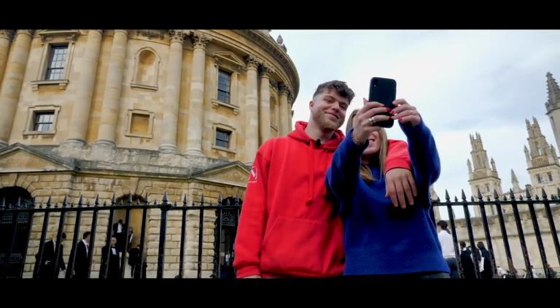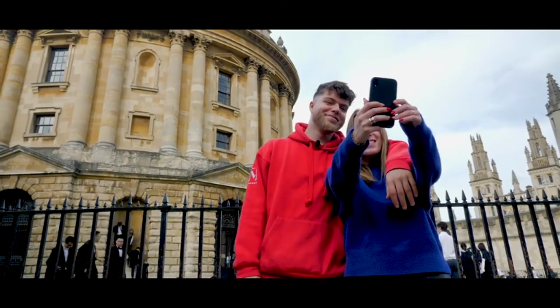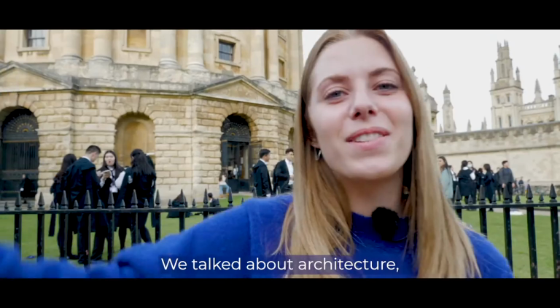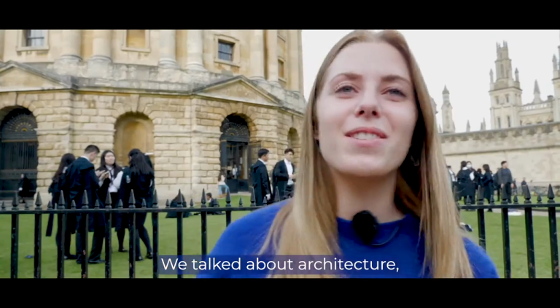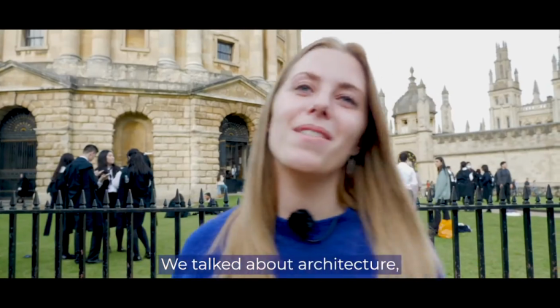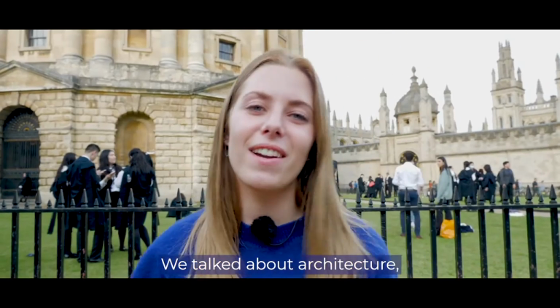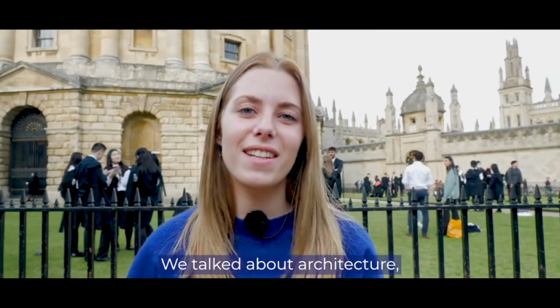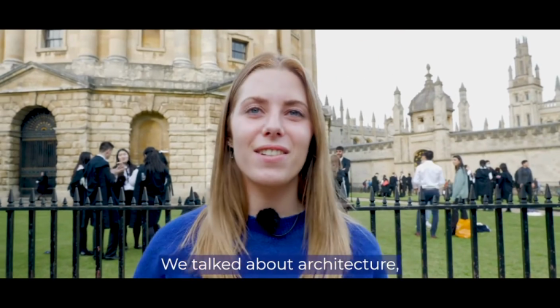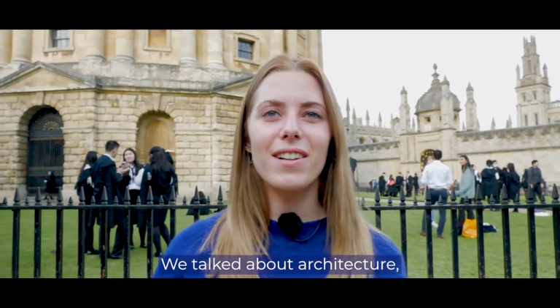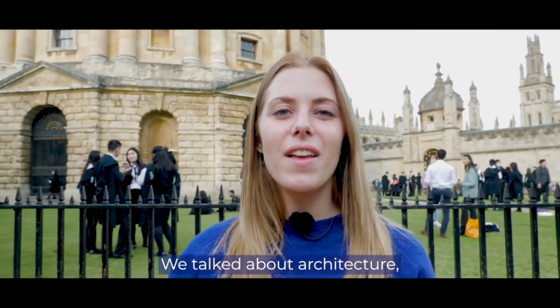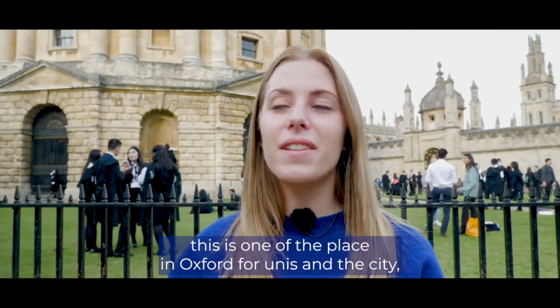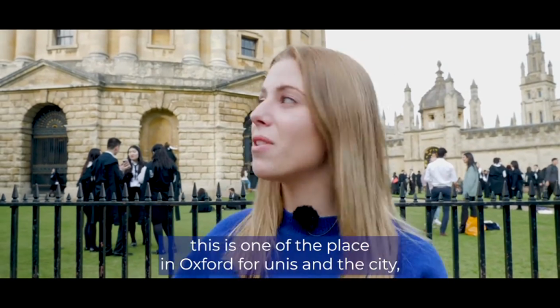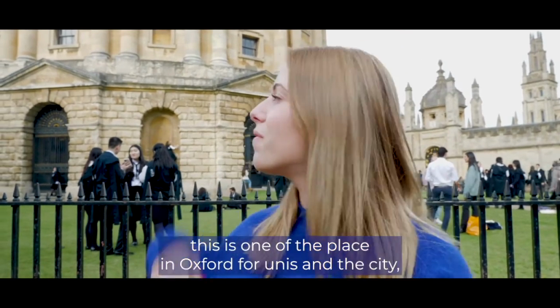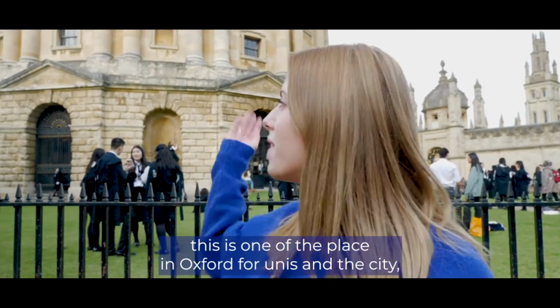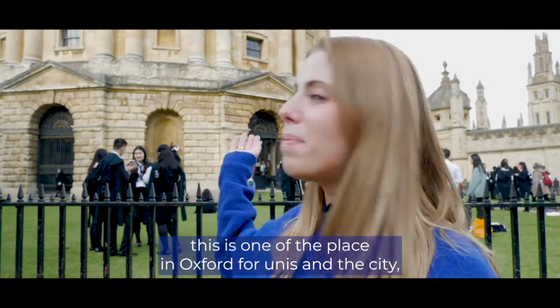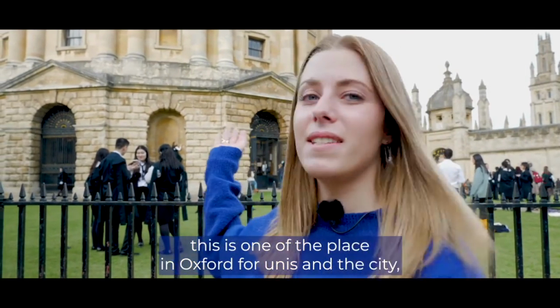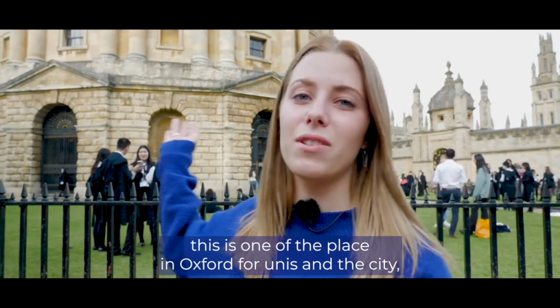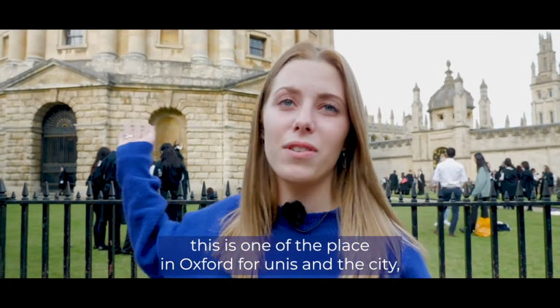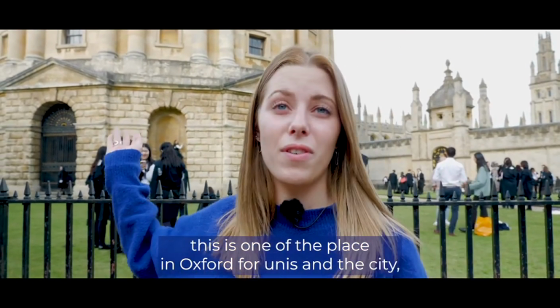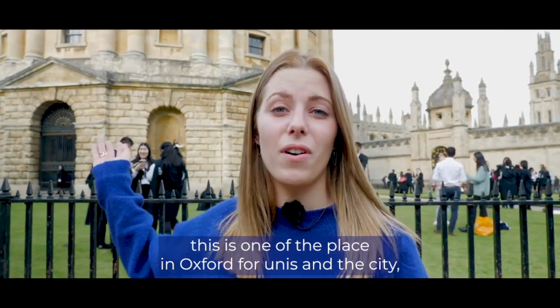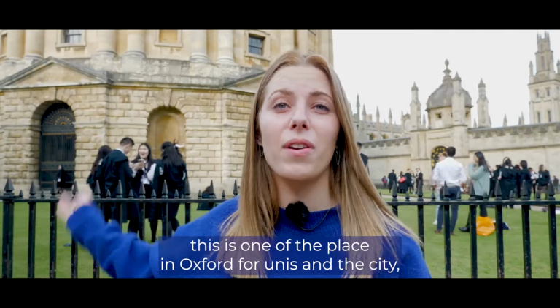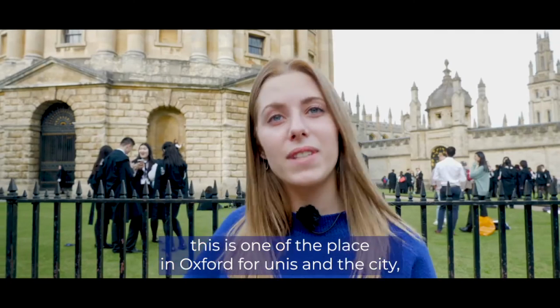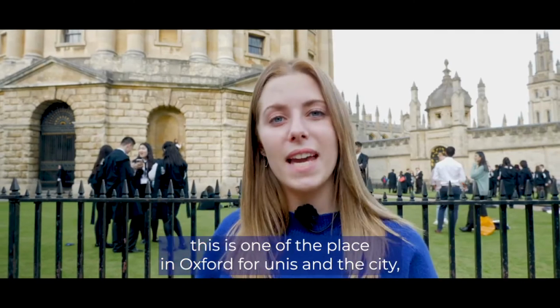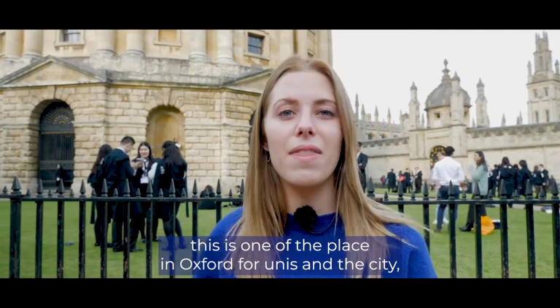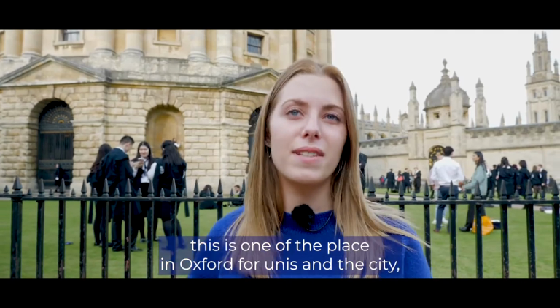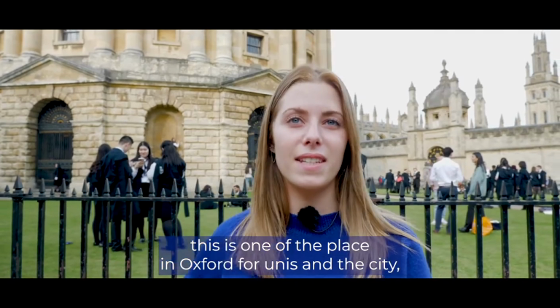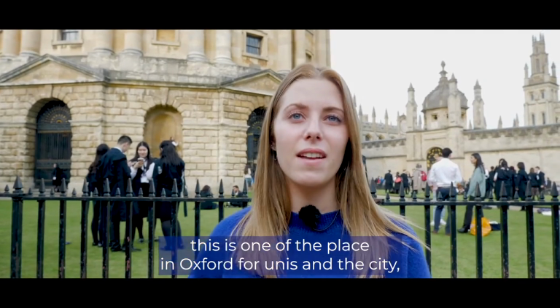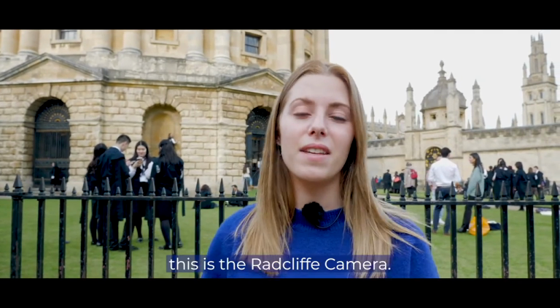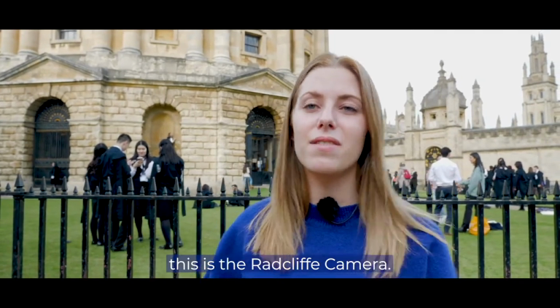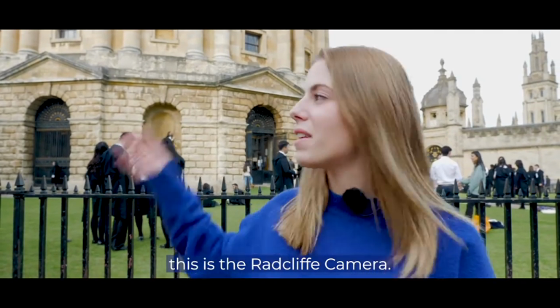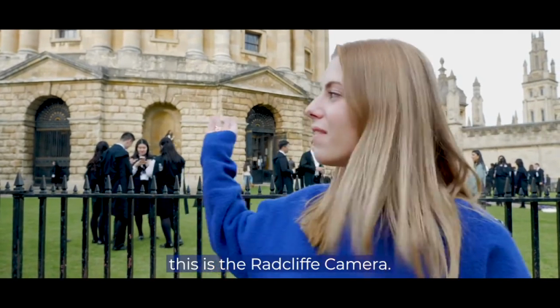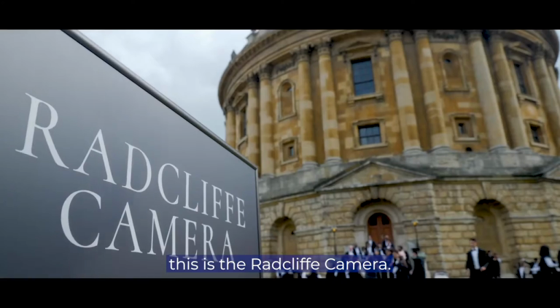We talked about architecture. This is one of the iconic places in Oxford, for the university and the city. This is Radcliffe Camera.